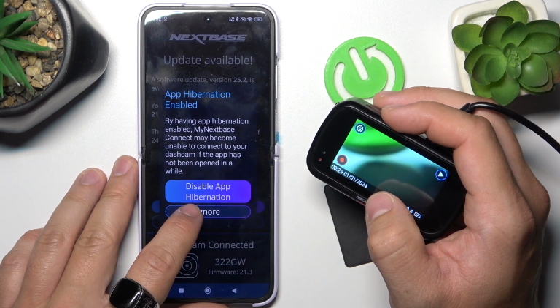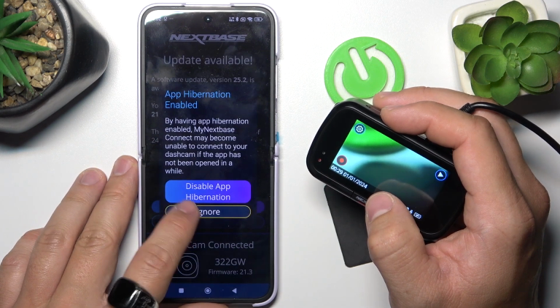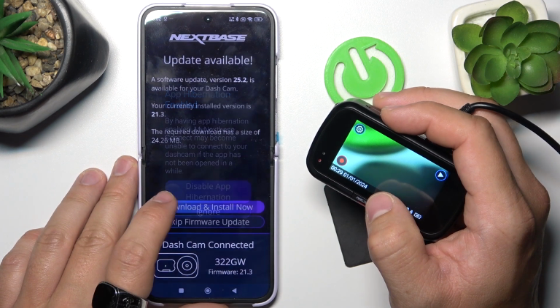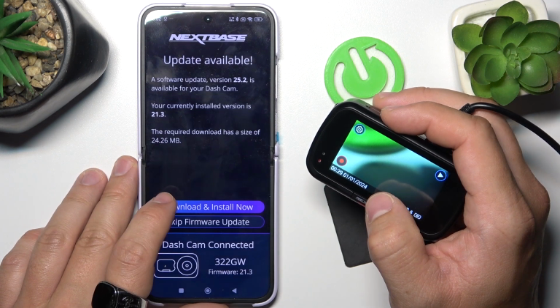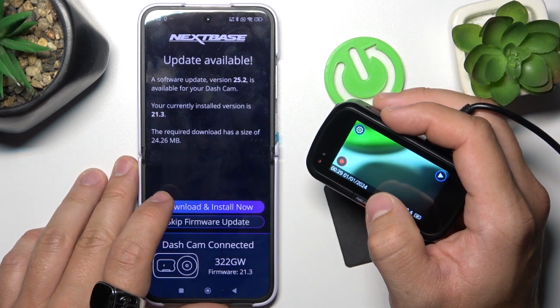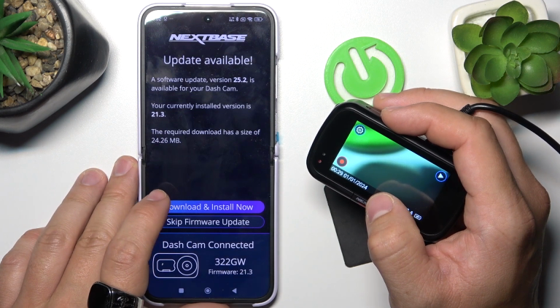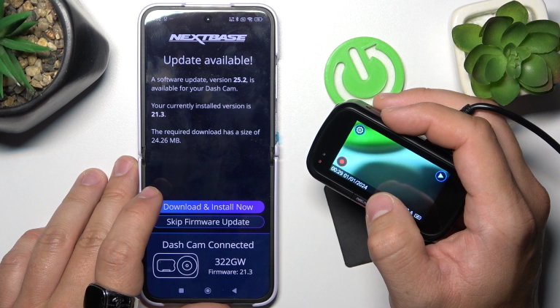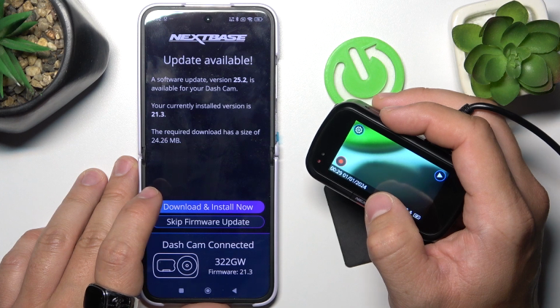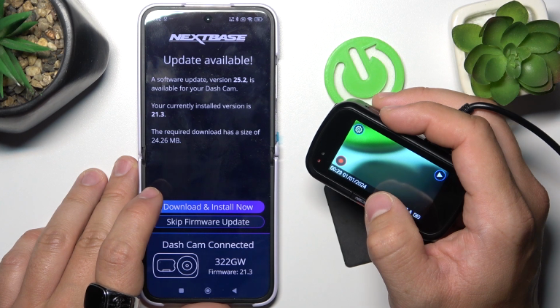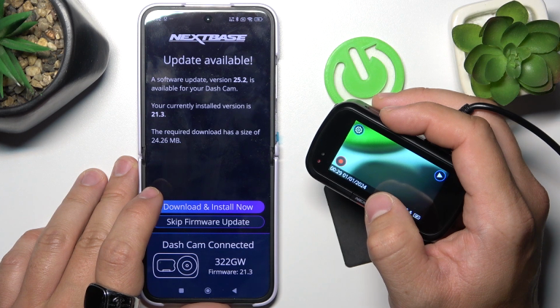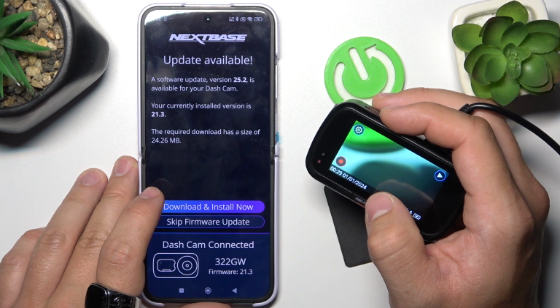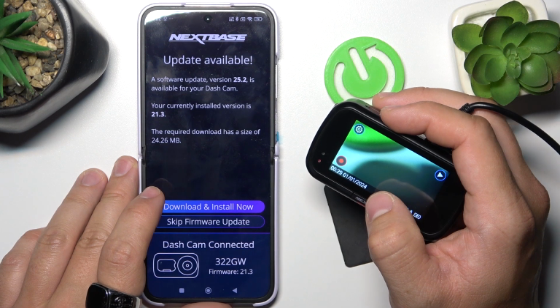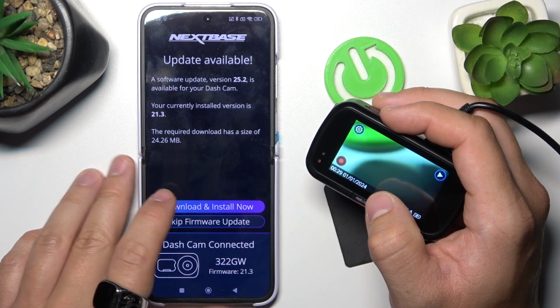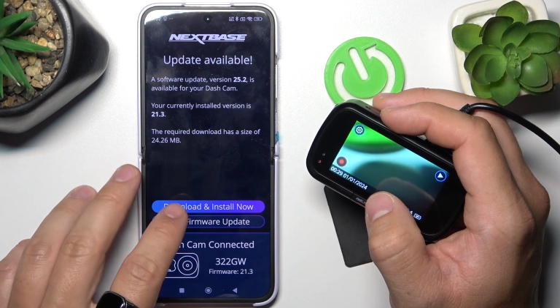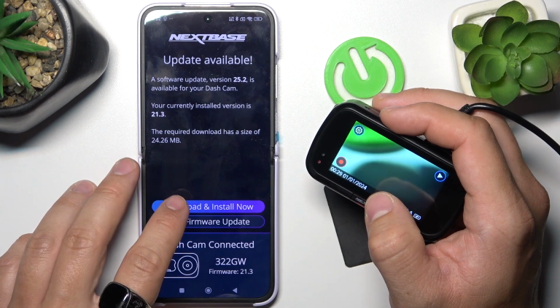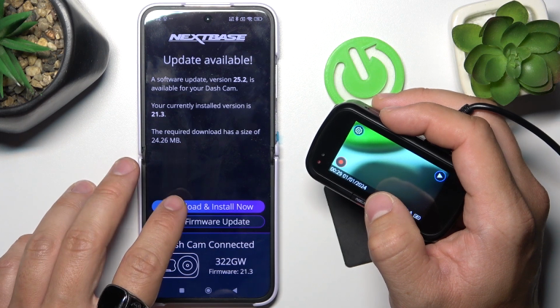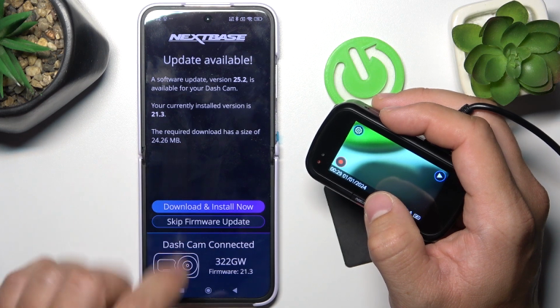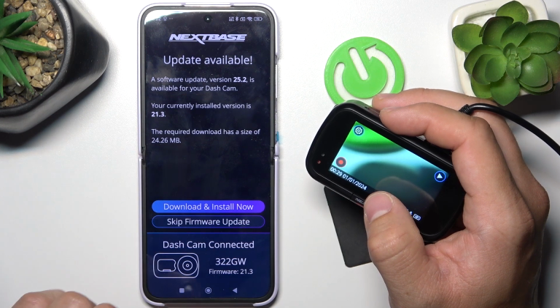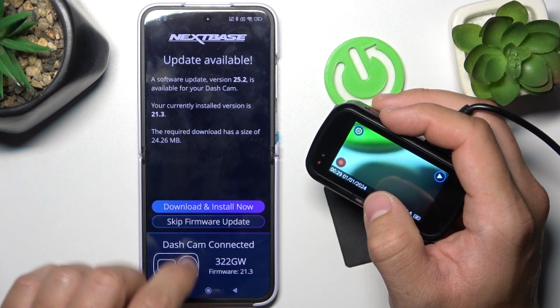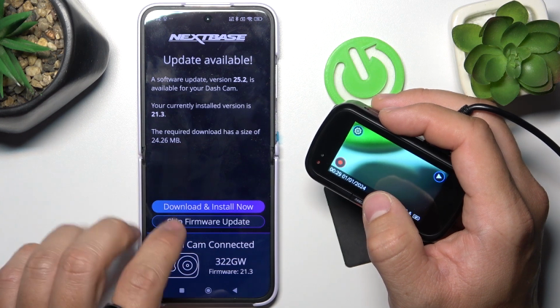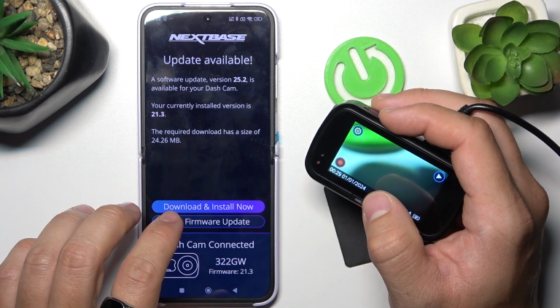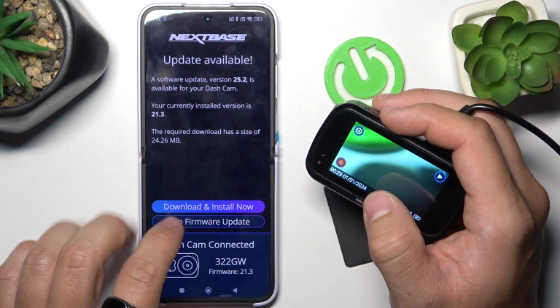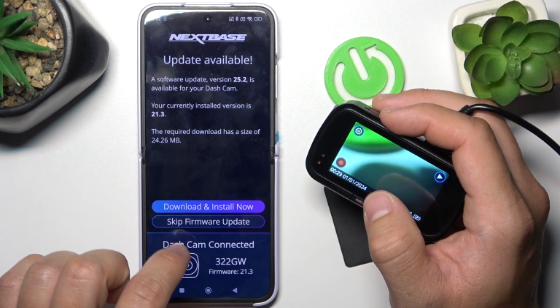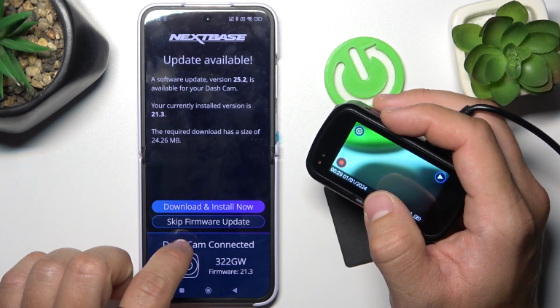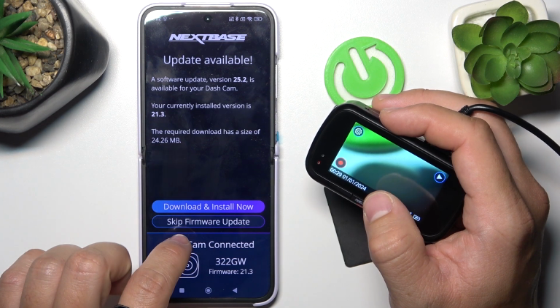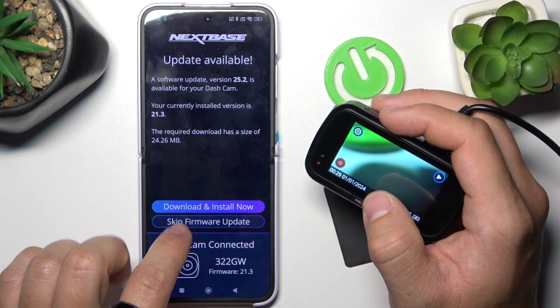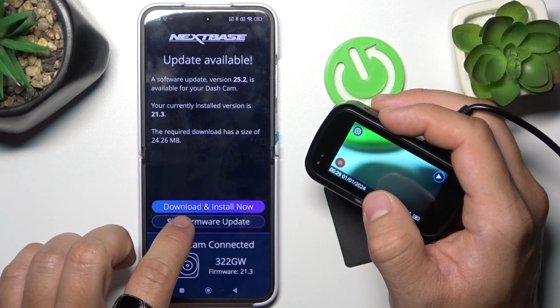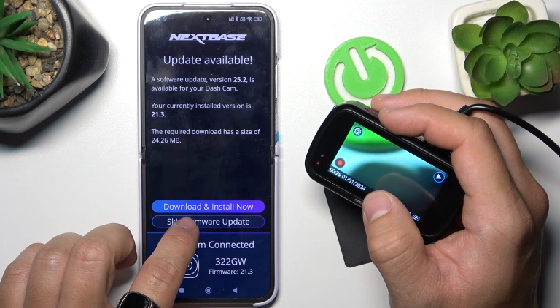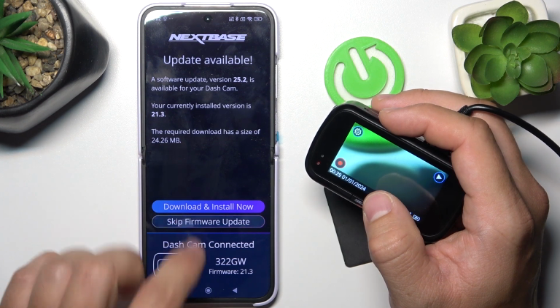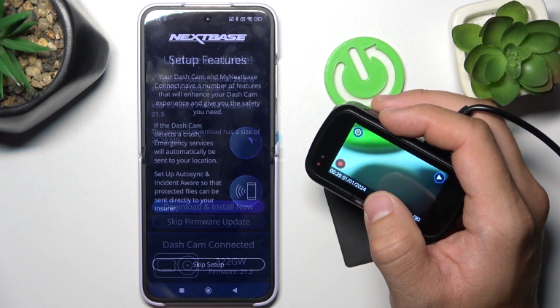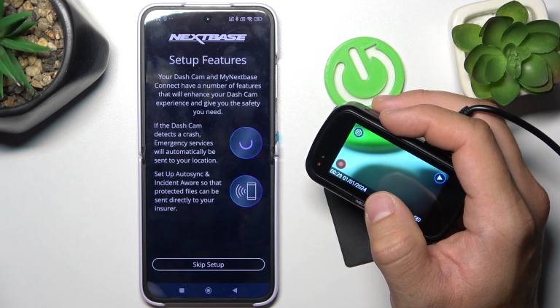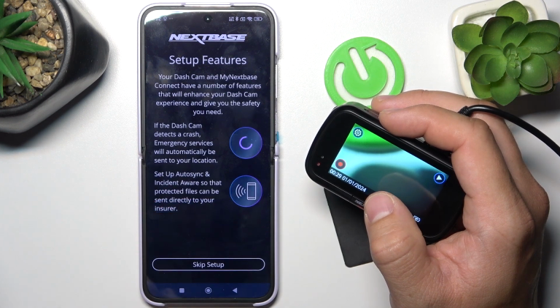And it's done. Now you can install the latest update.